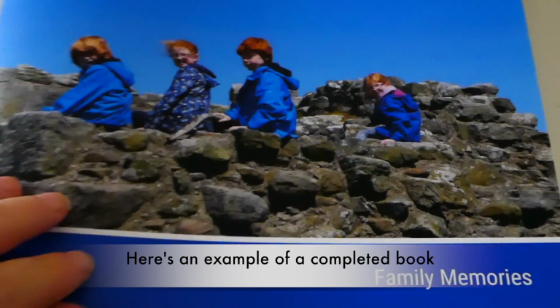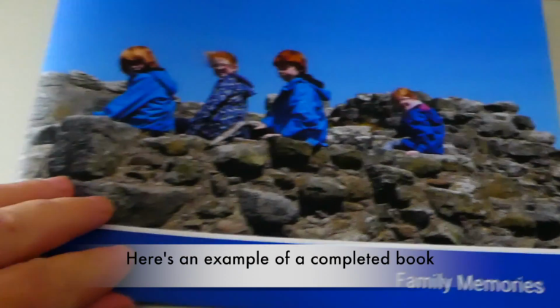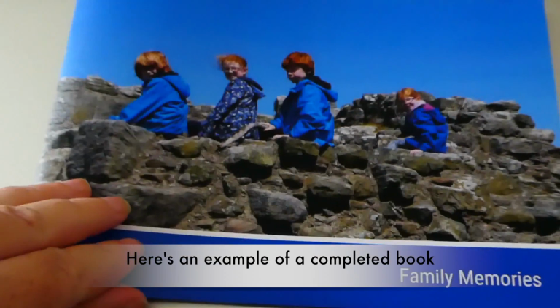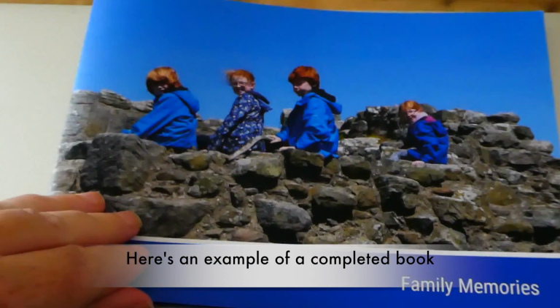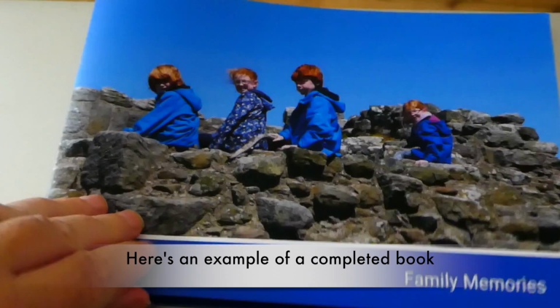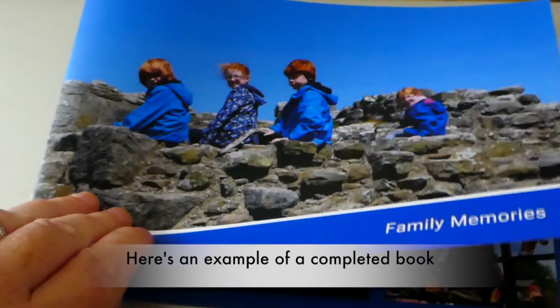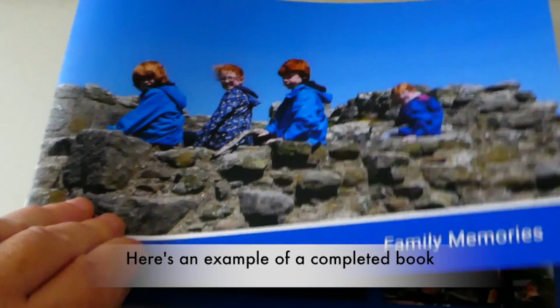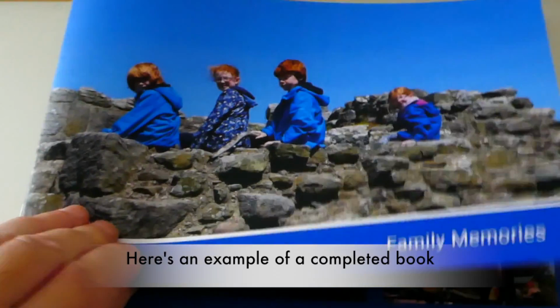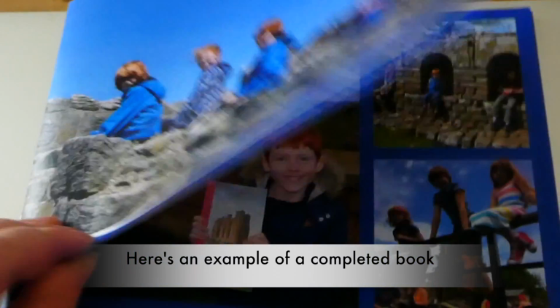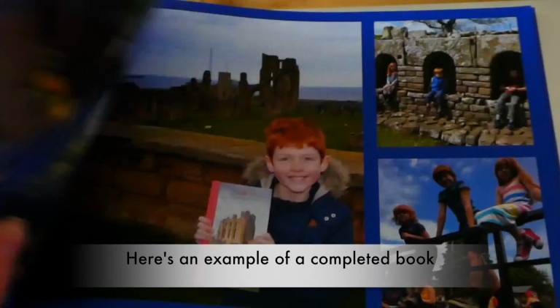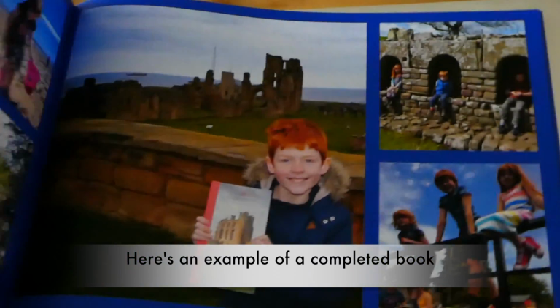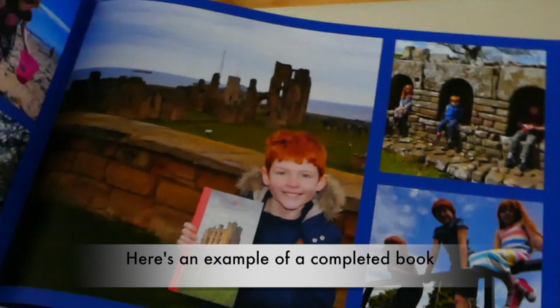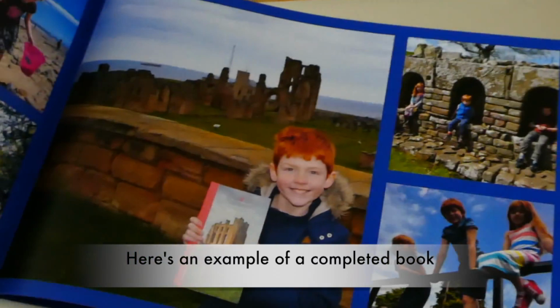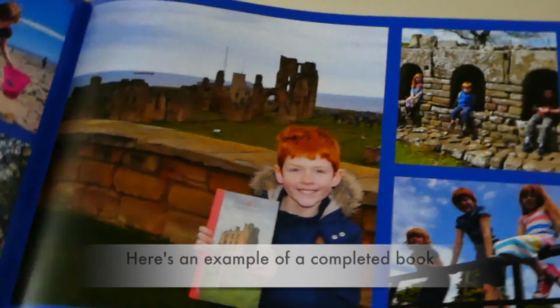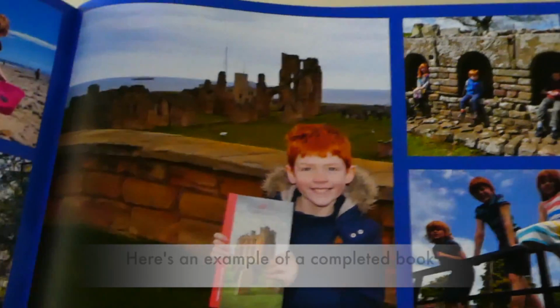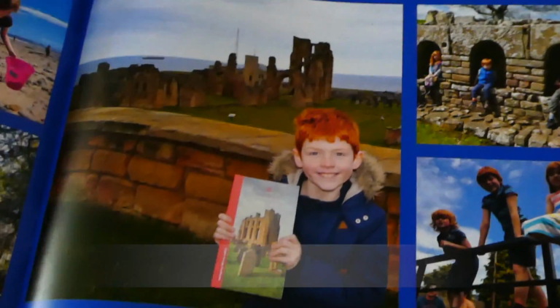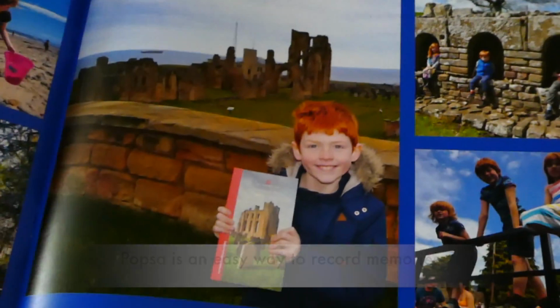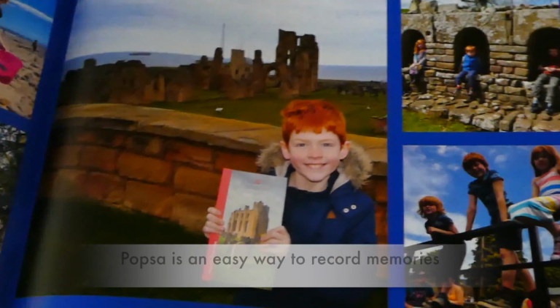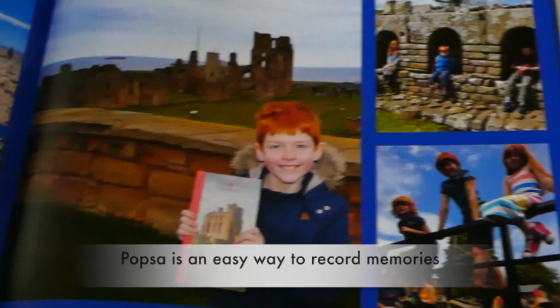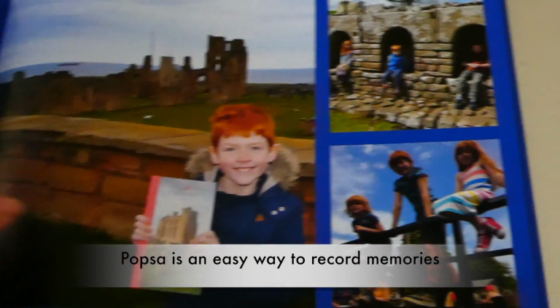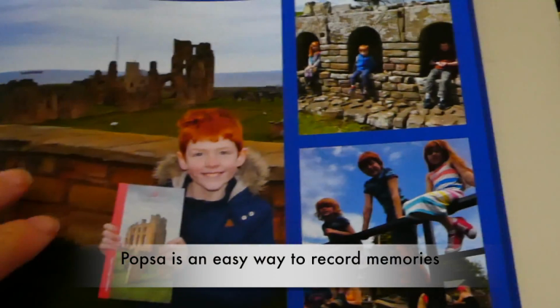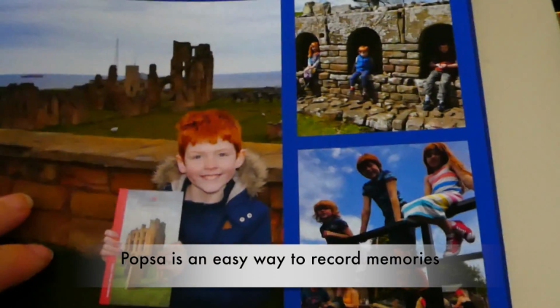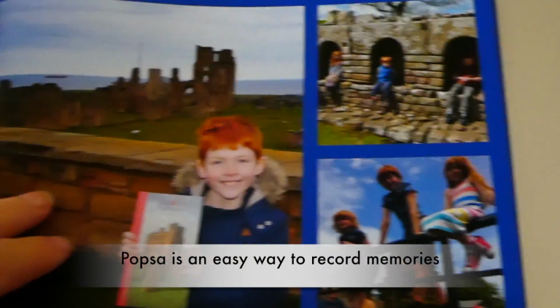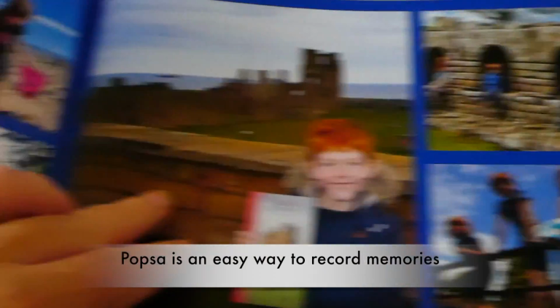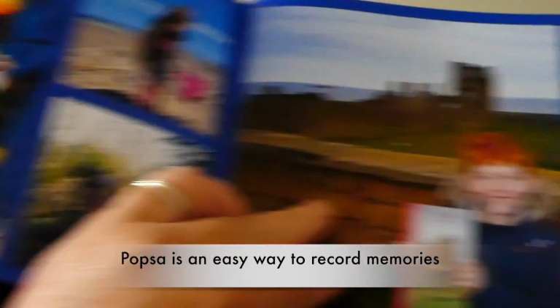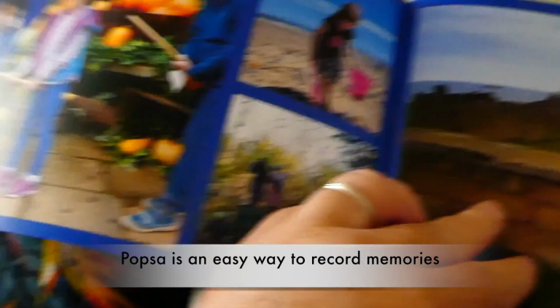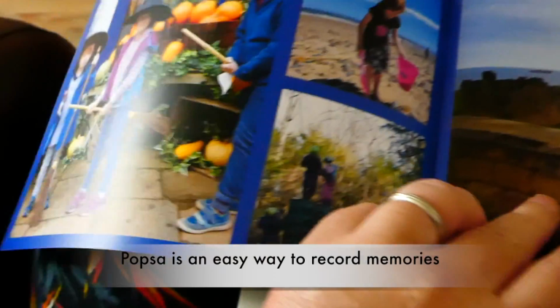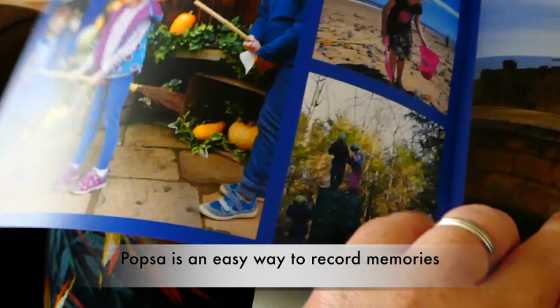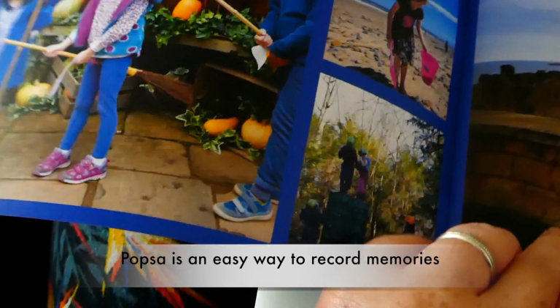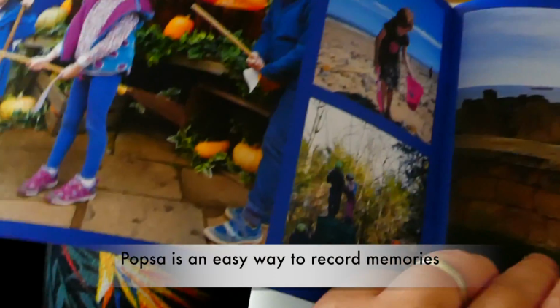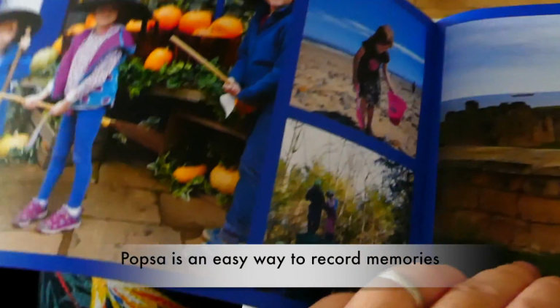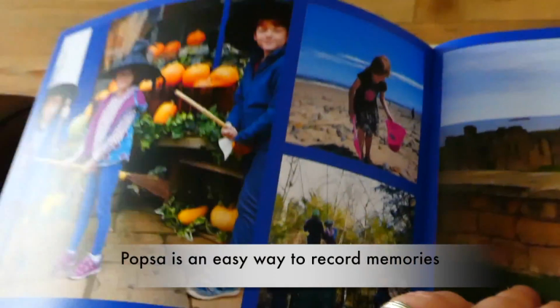This is what the book looks like when it's finished. This is a different one that I made — this one is Family Memories.